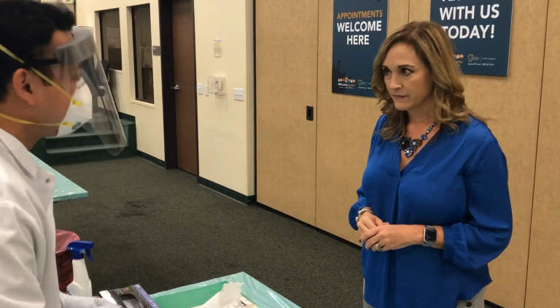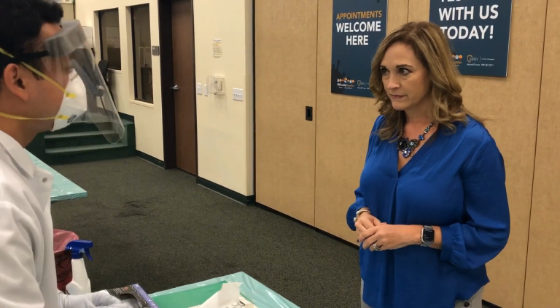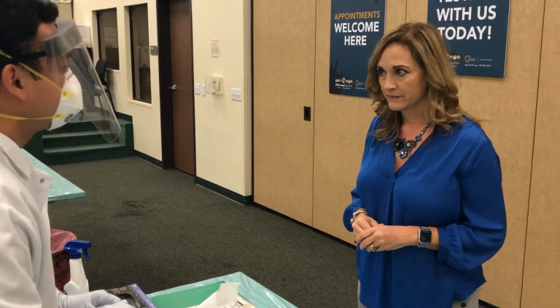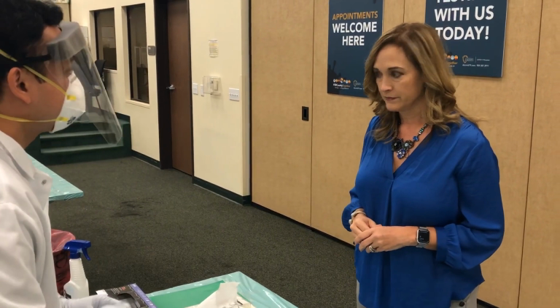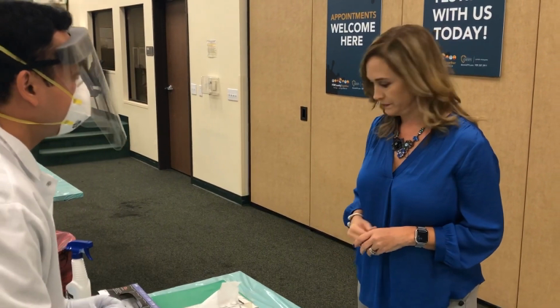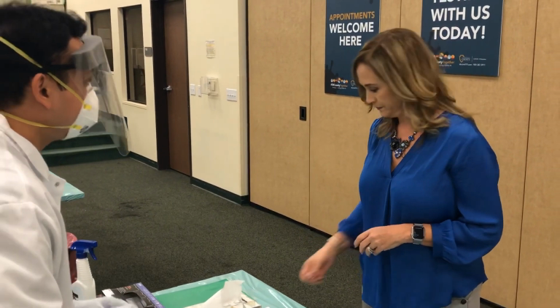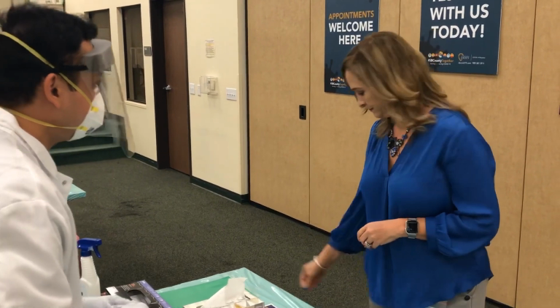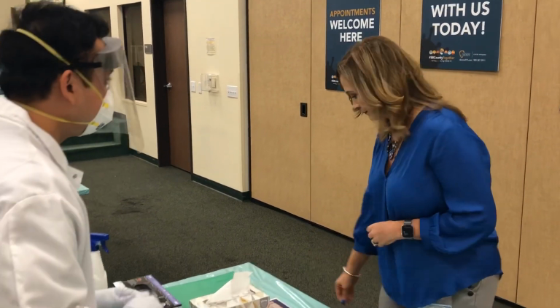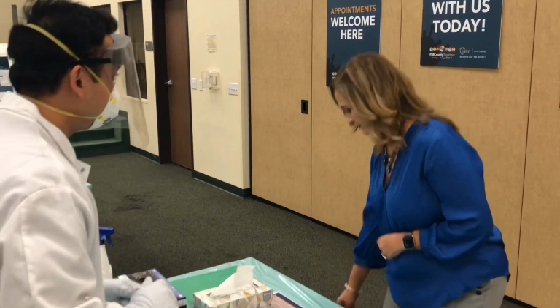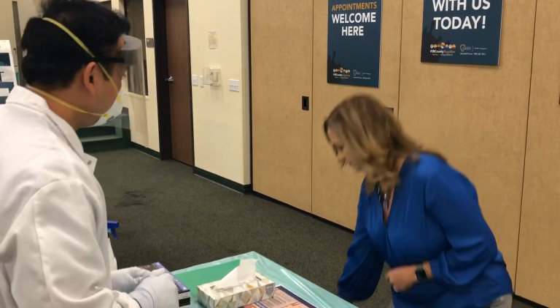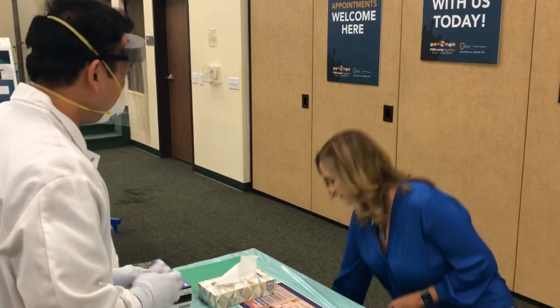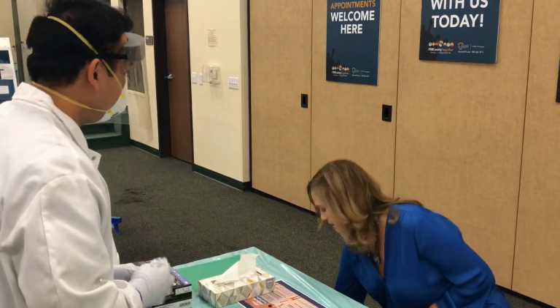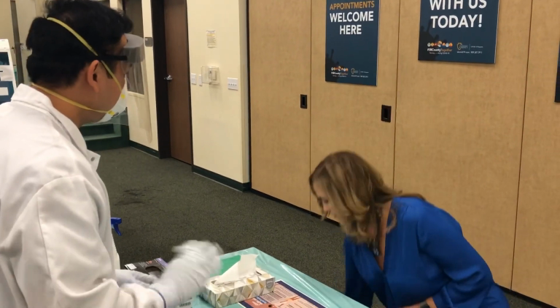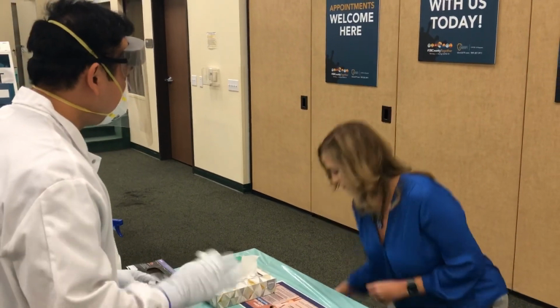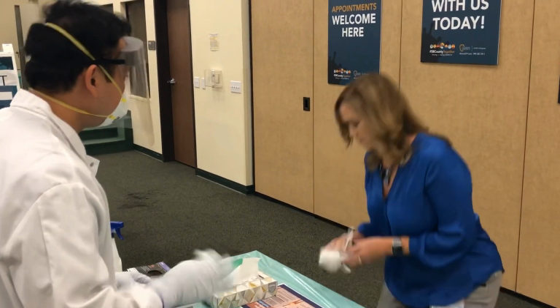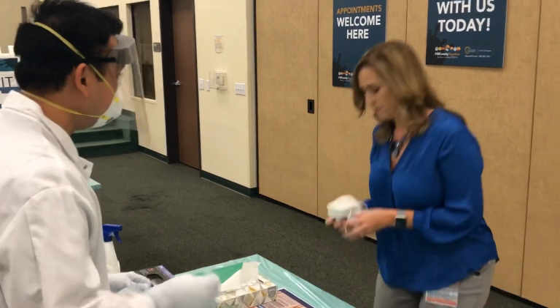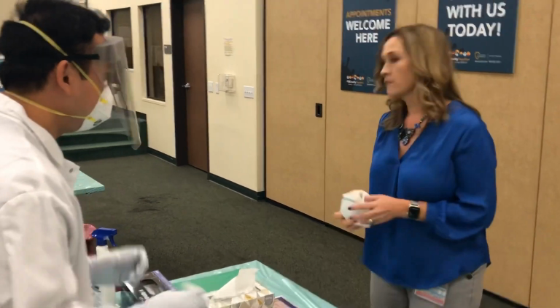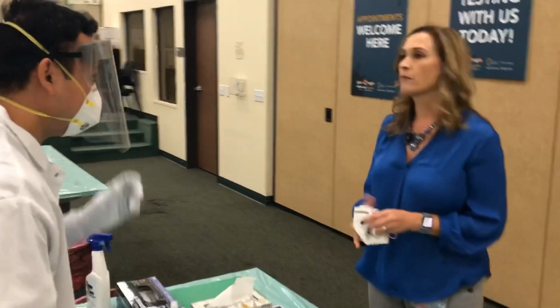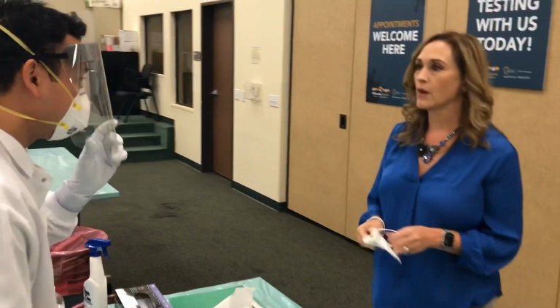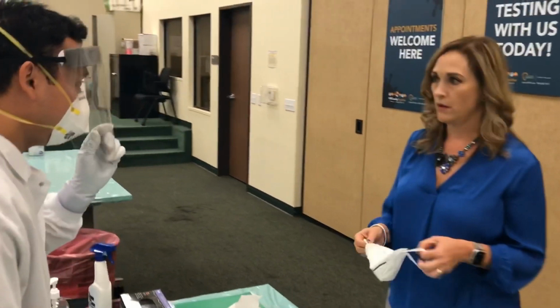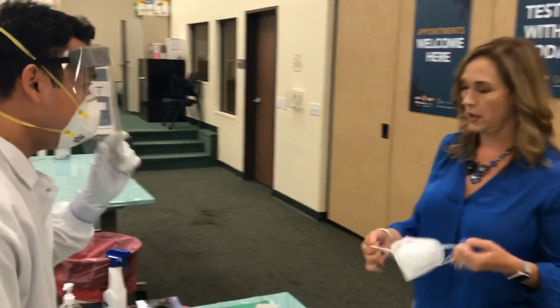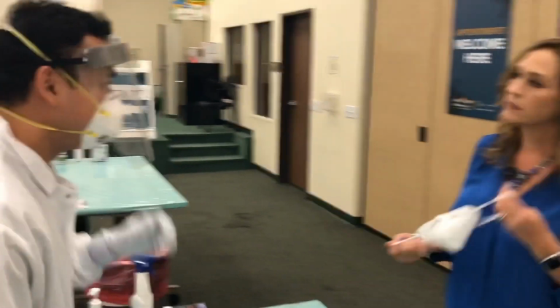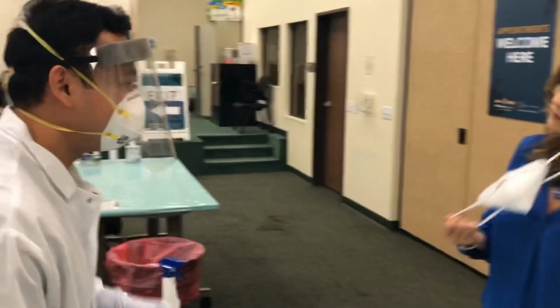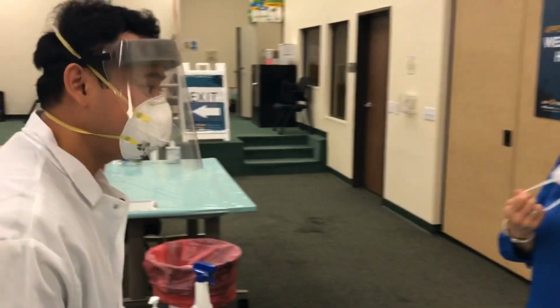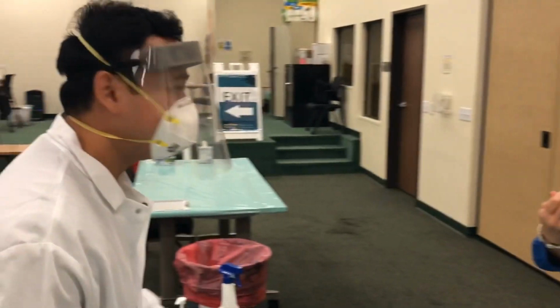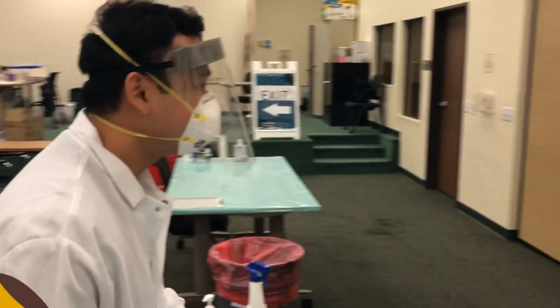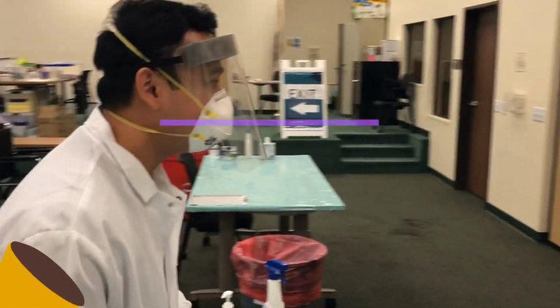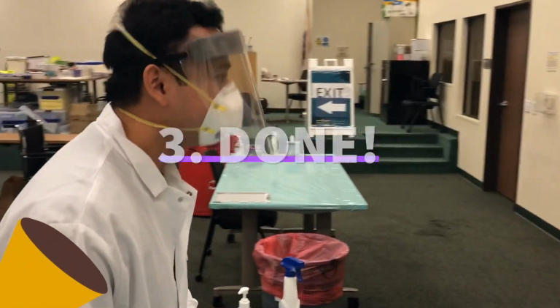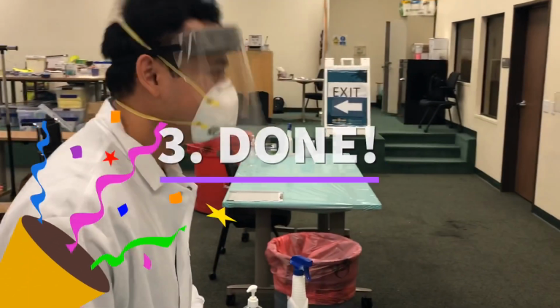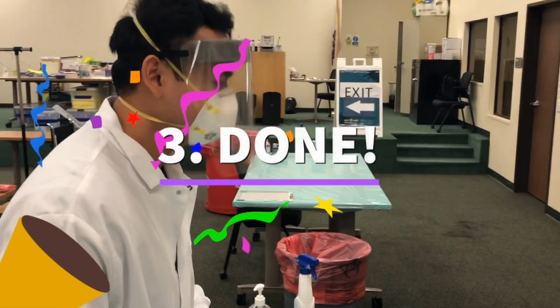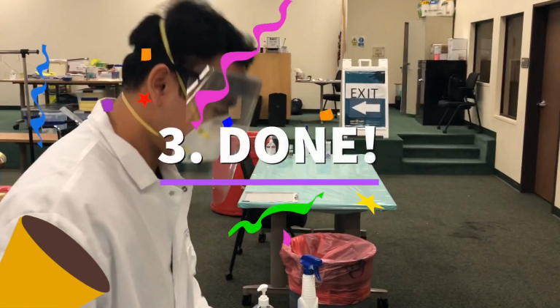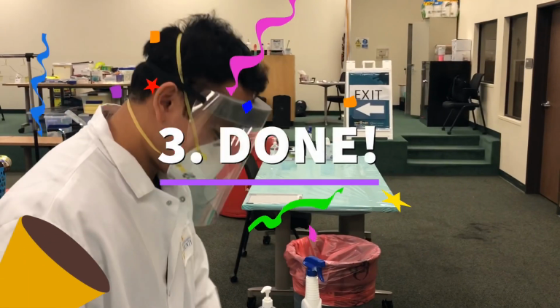So the results are going to be available in three to five days by text and email. Alright, that's it. Thank you very much.